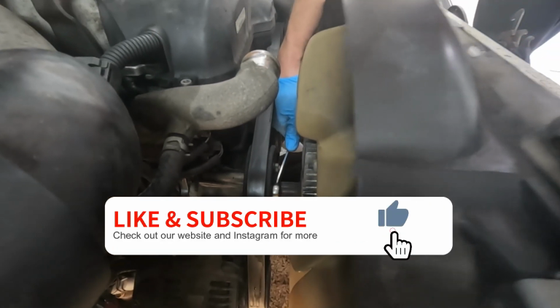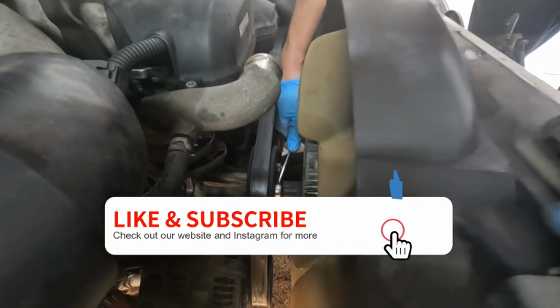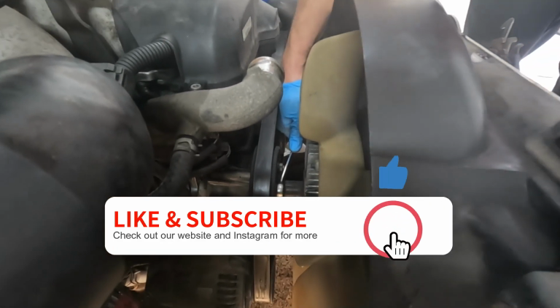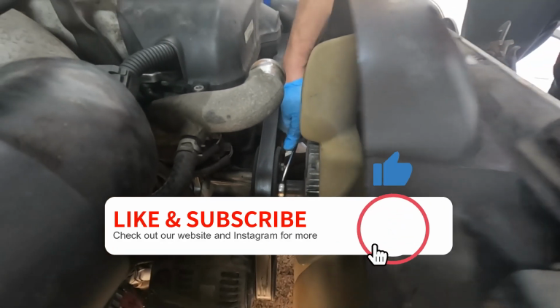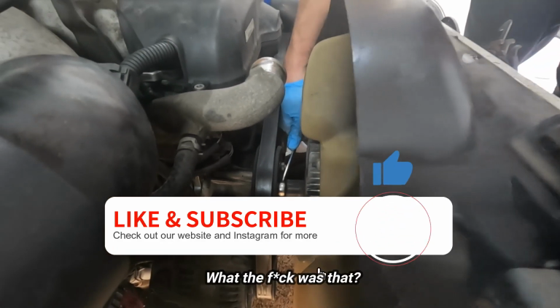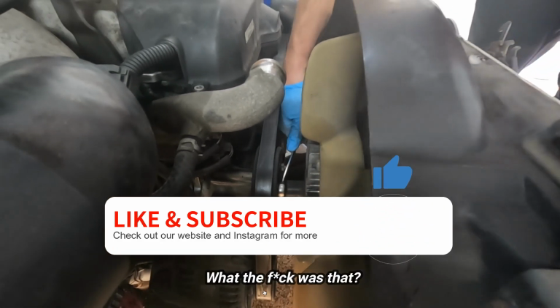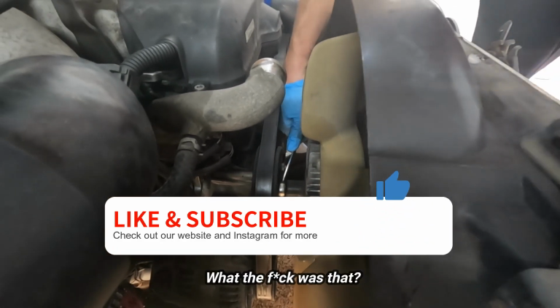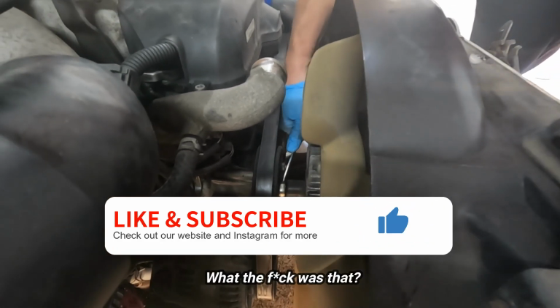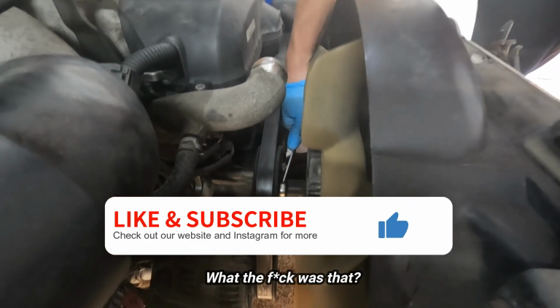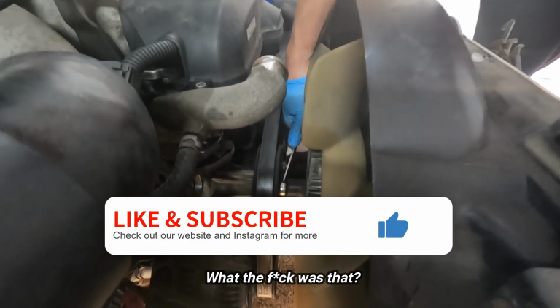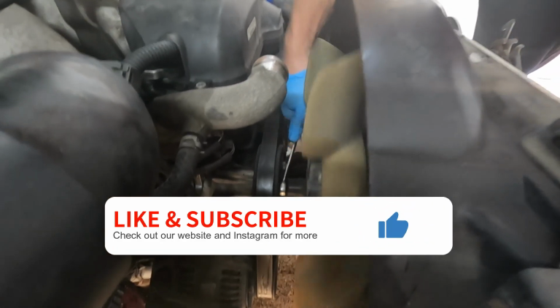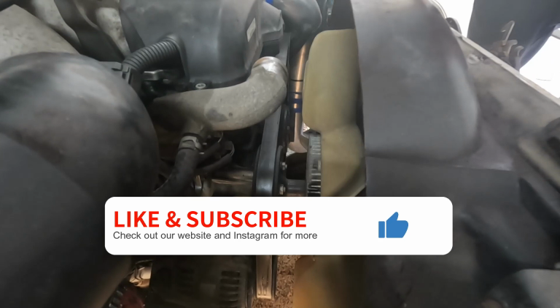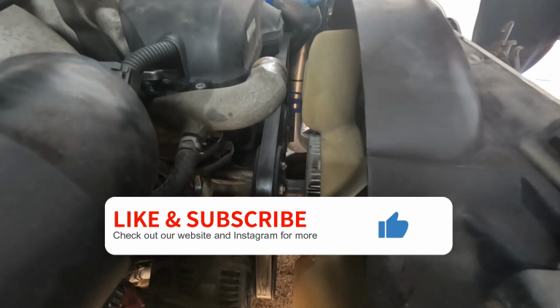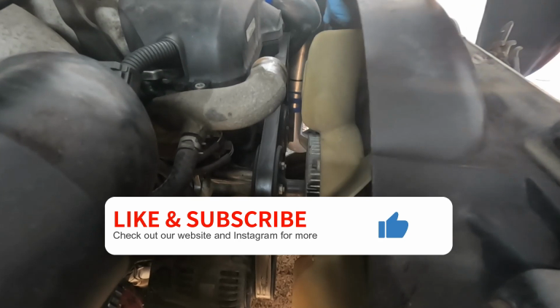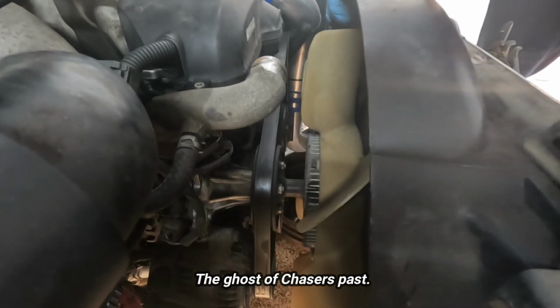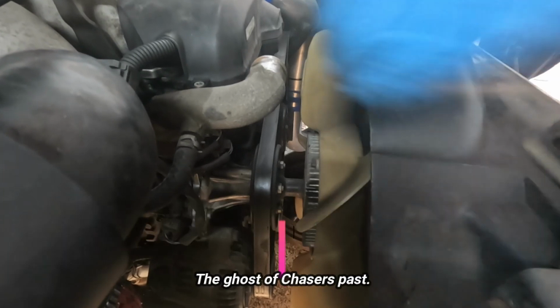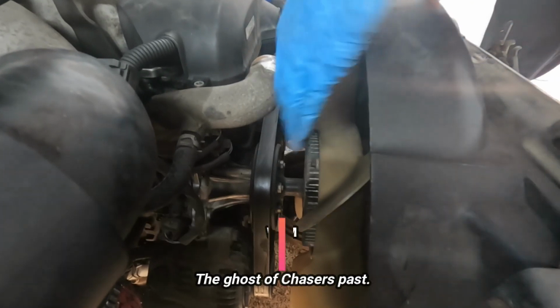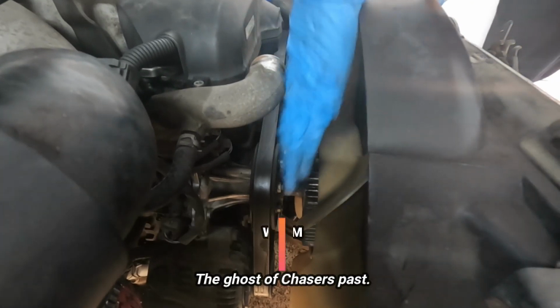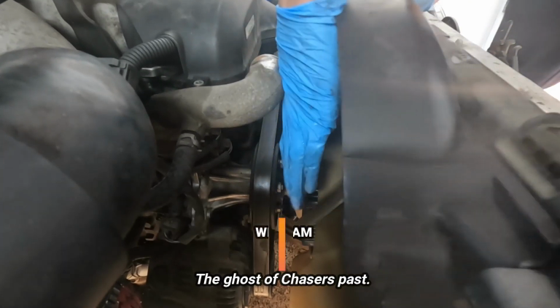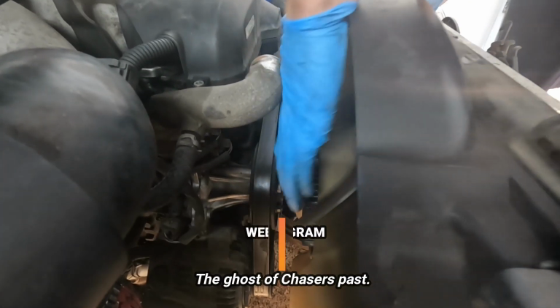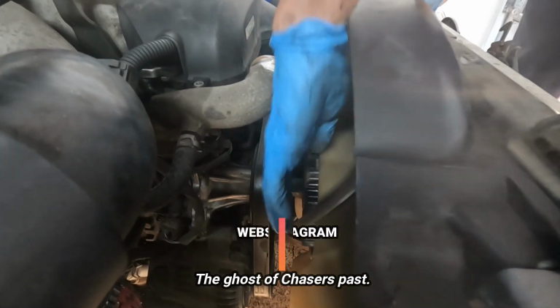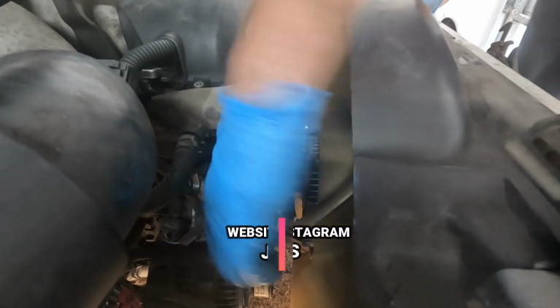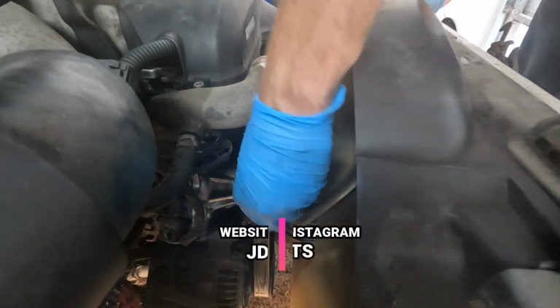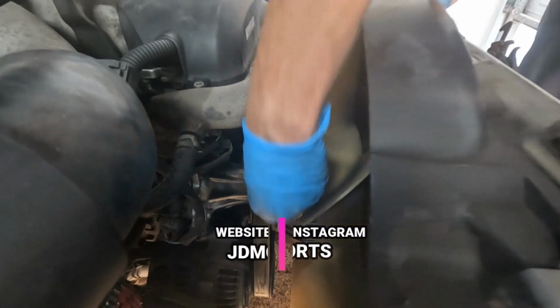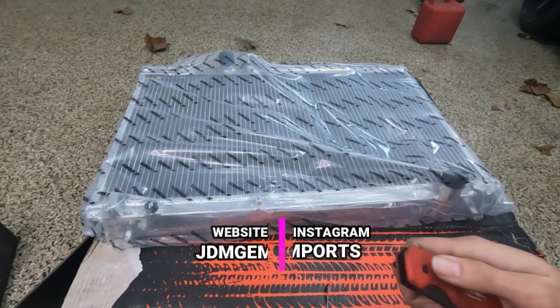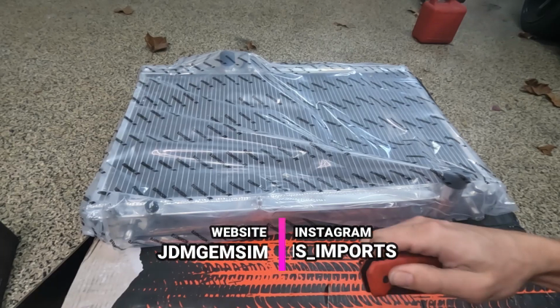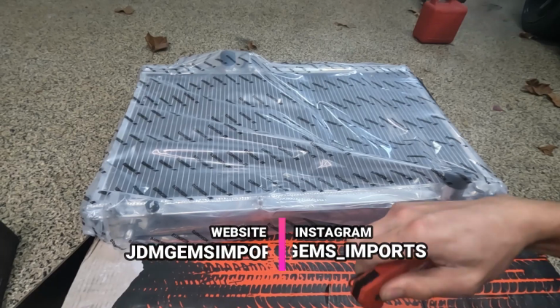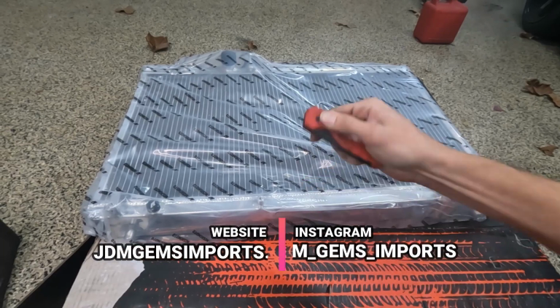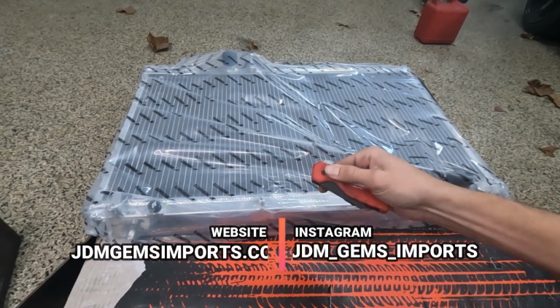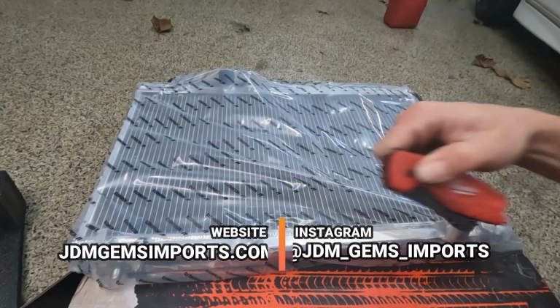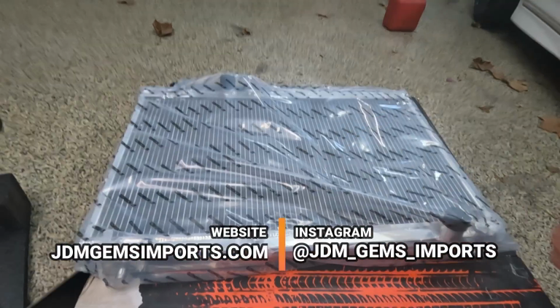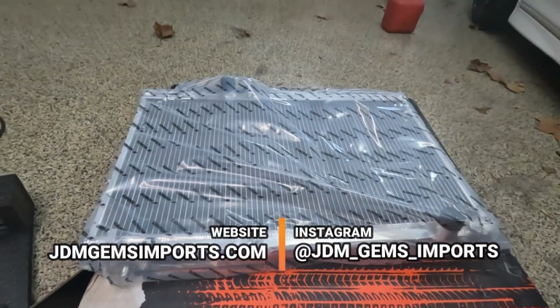What the fuck is that? It's the ghost of chasers past. Damn it.